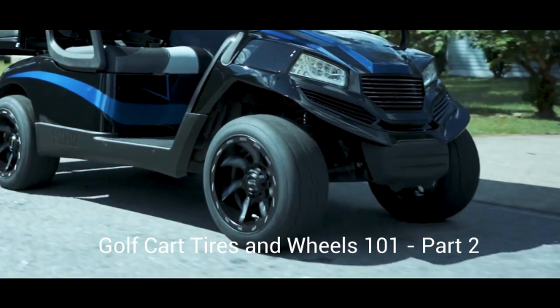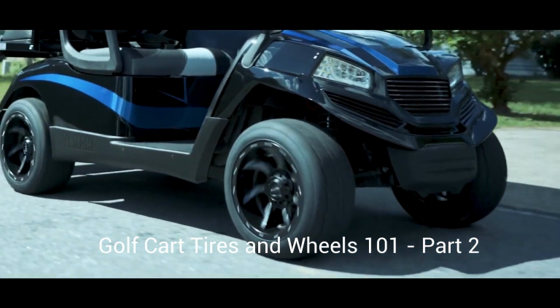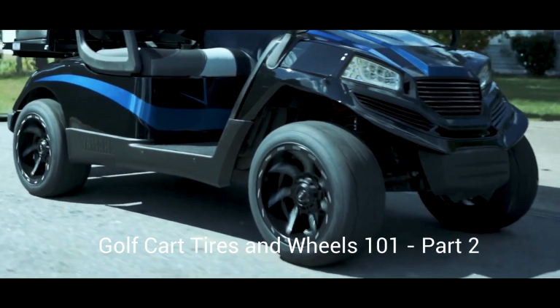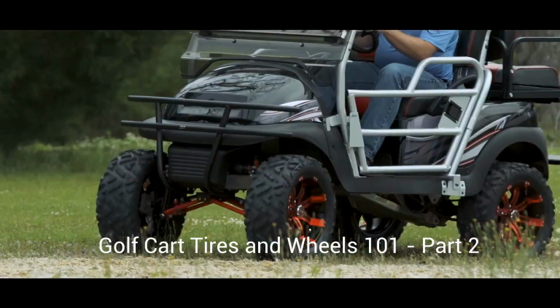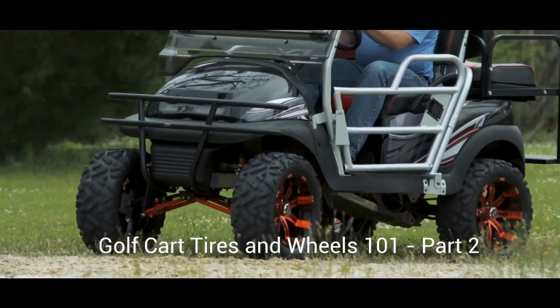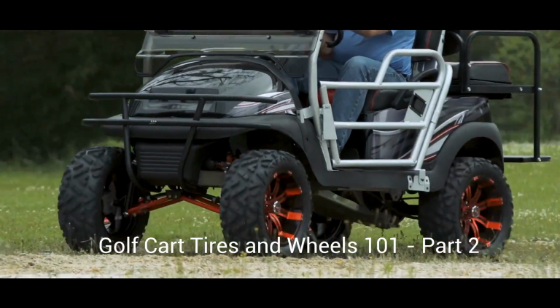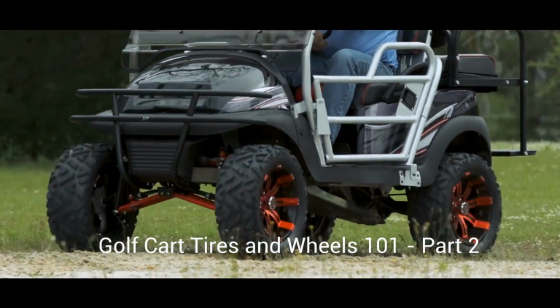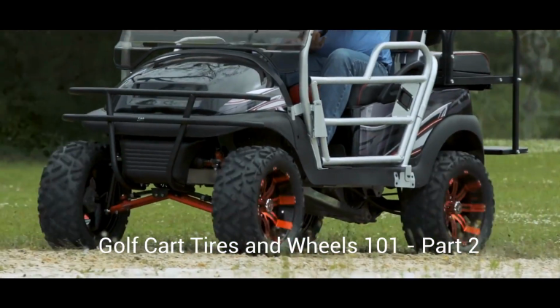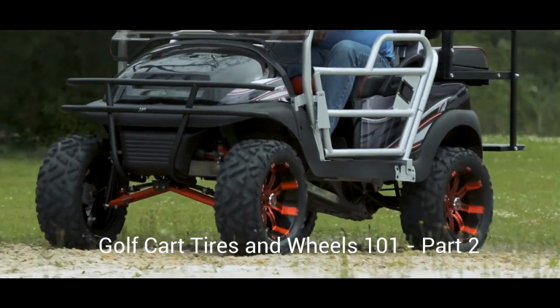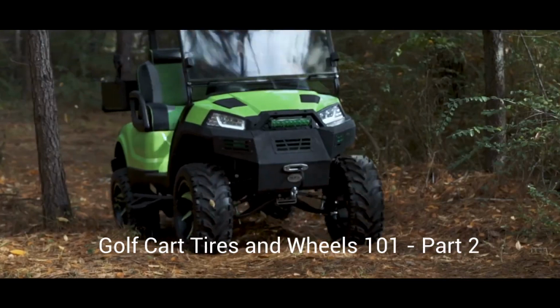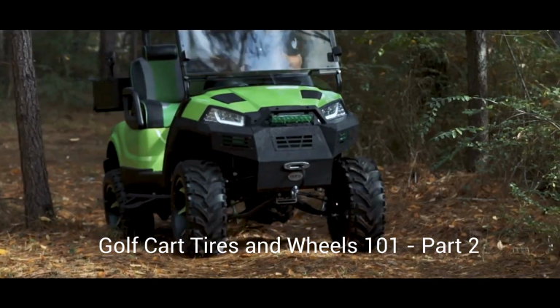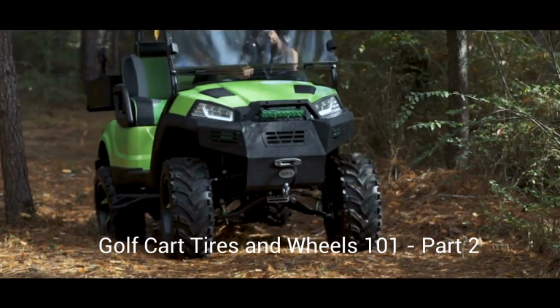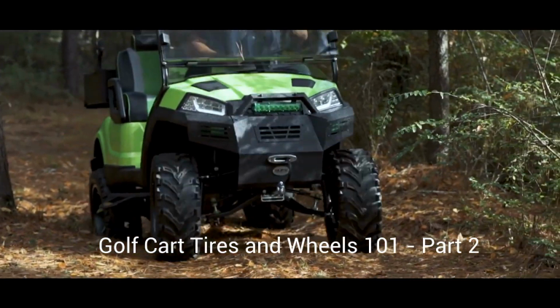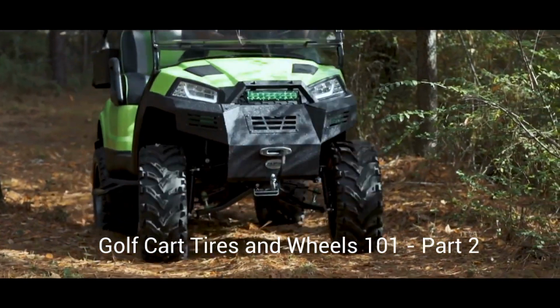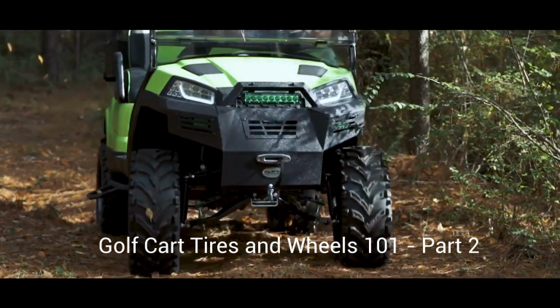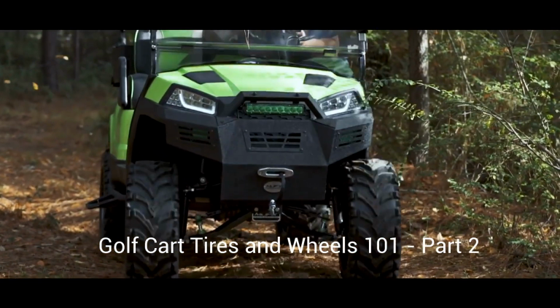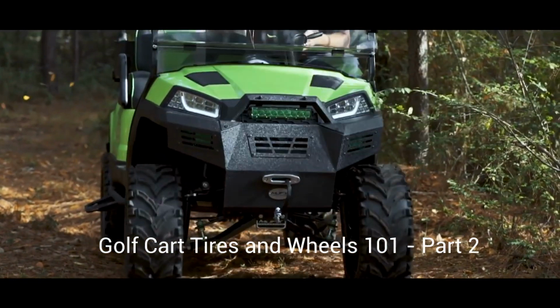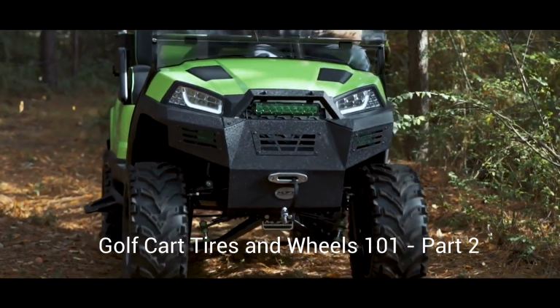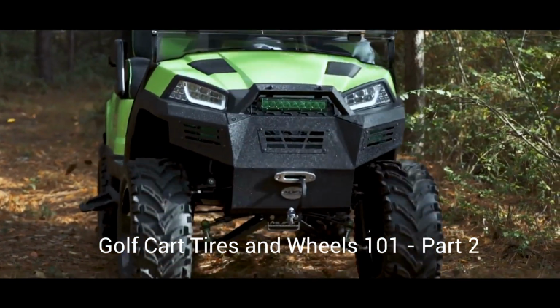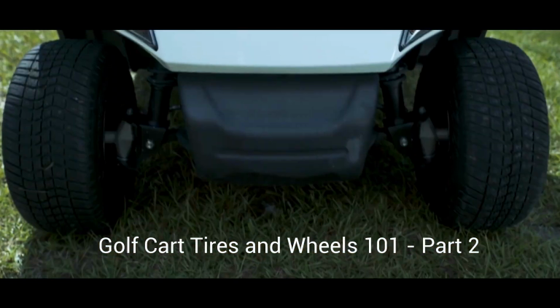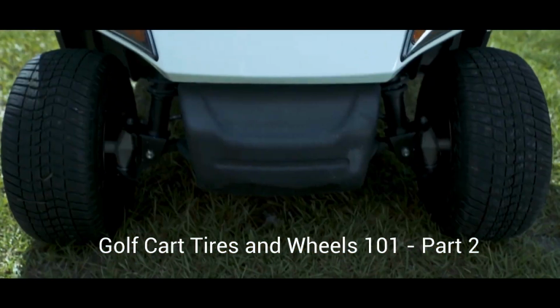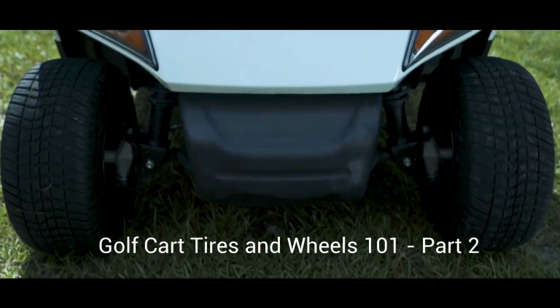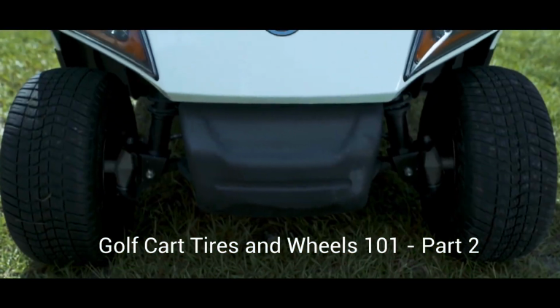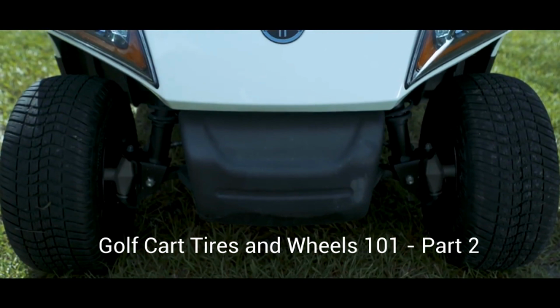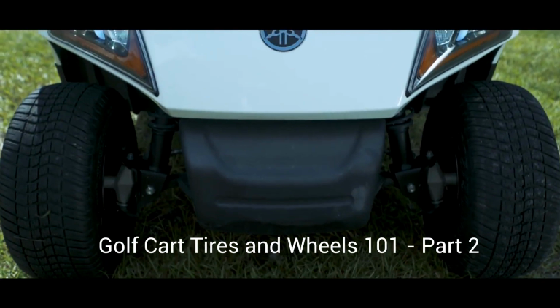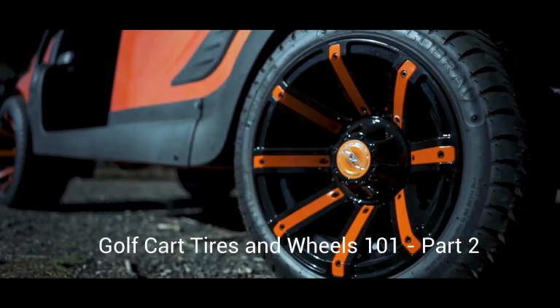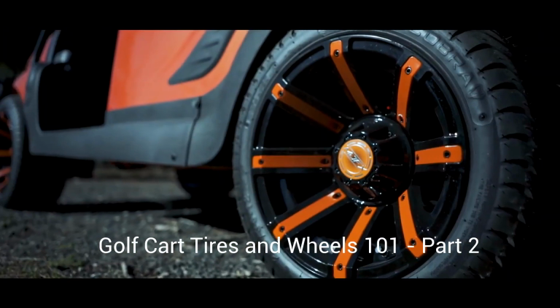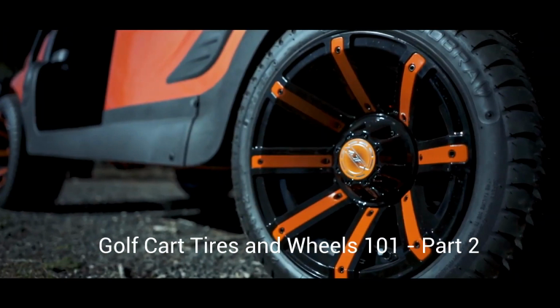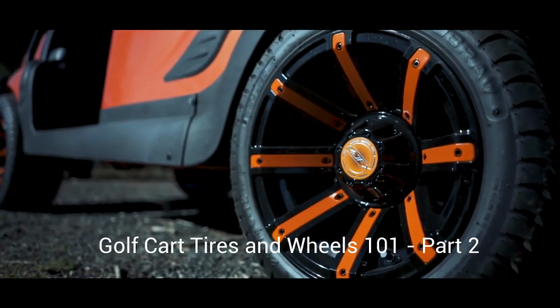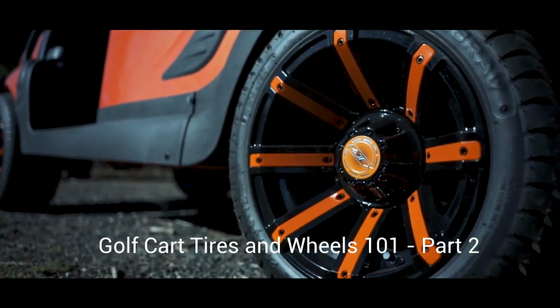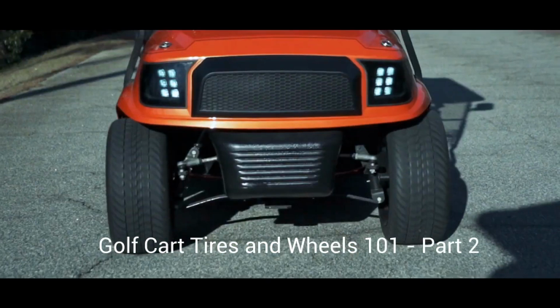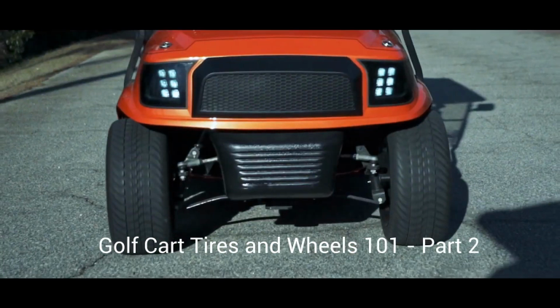New tires and wheels are one of the easiest ways to upgrade the look of your golf cart. Today we're going to go over the tire and wheel basics to help you make the best selection.